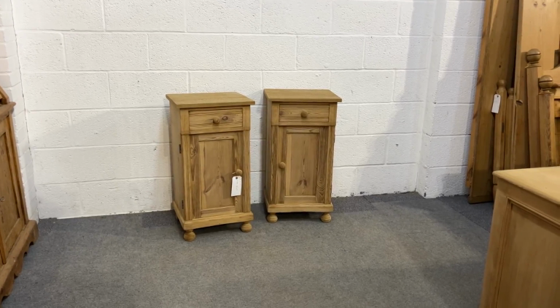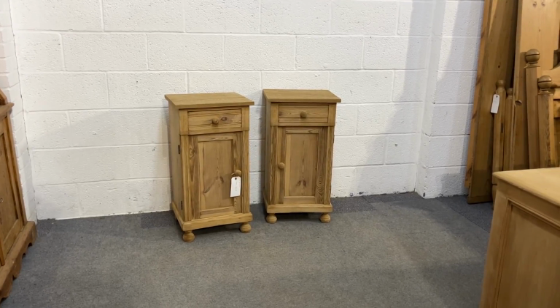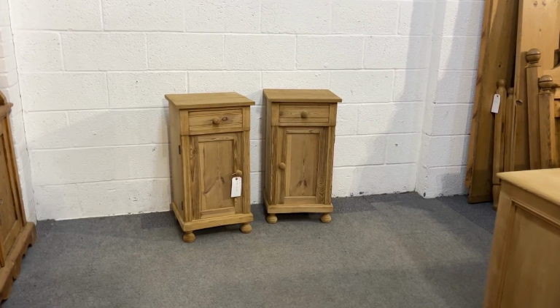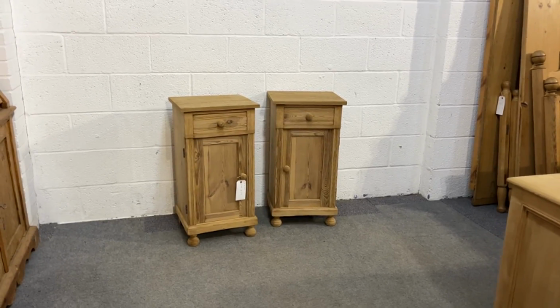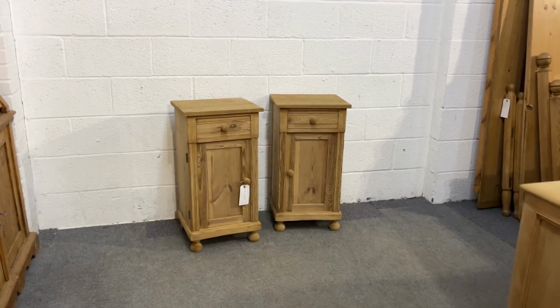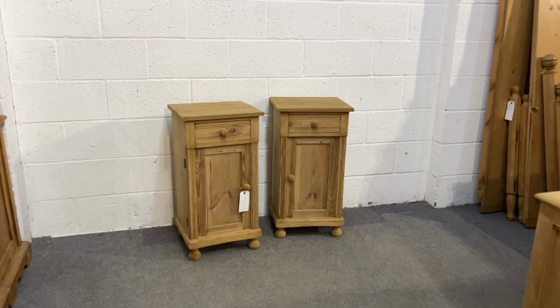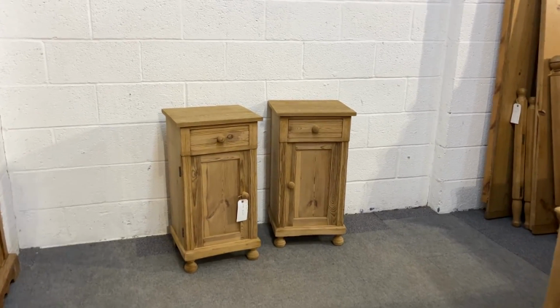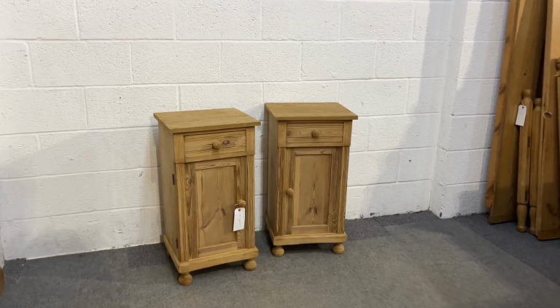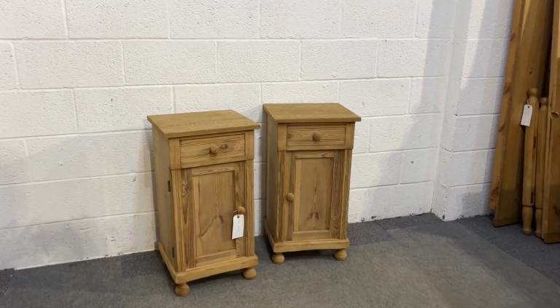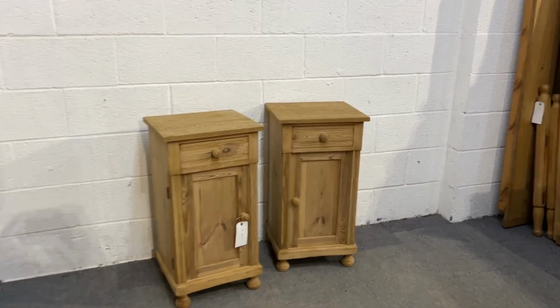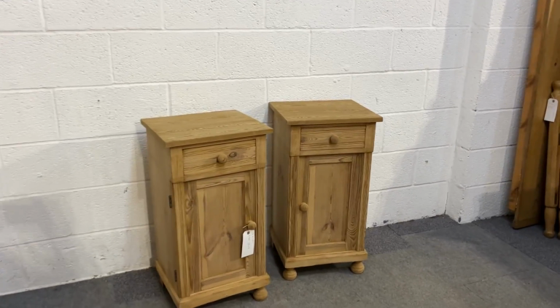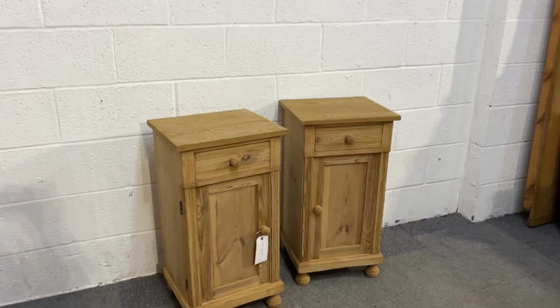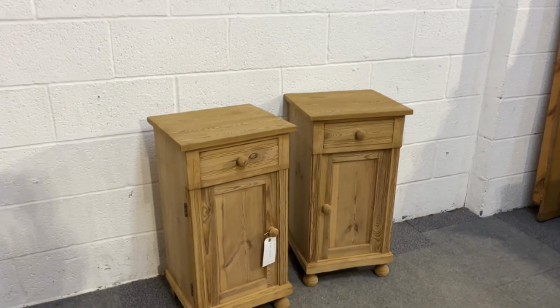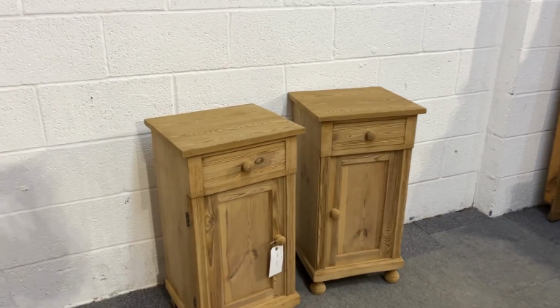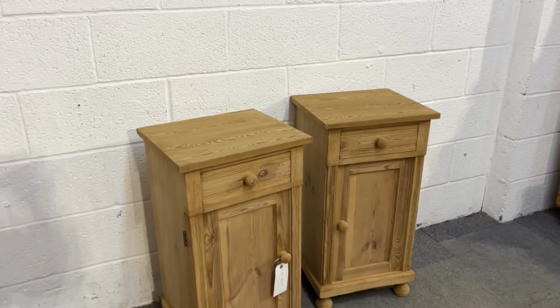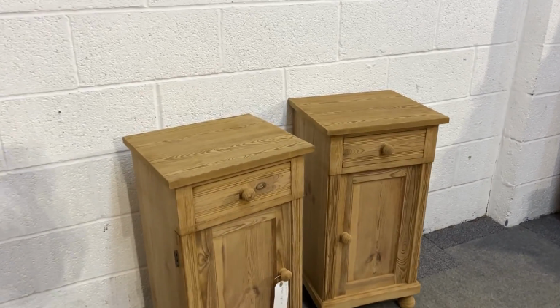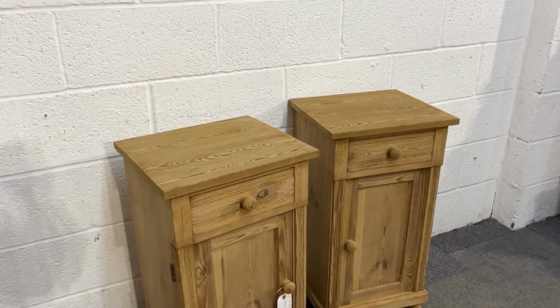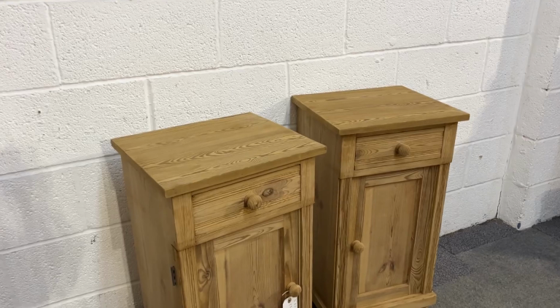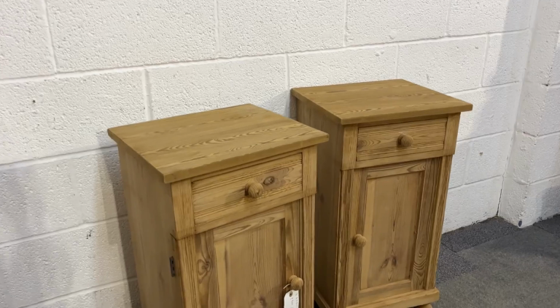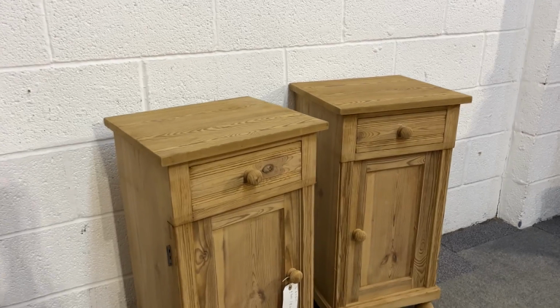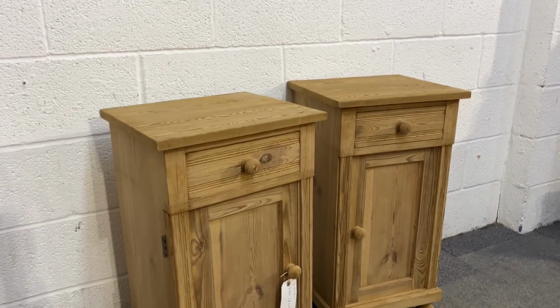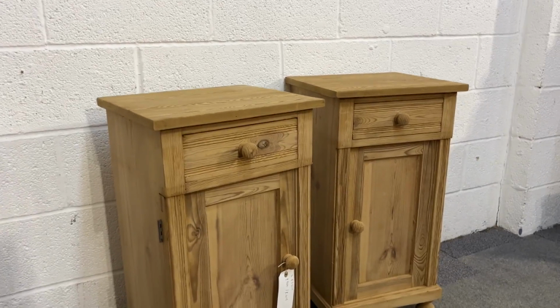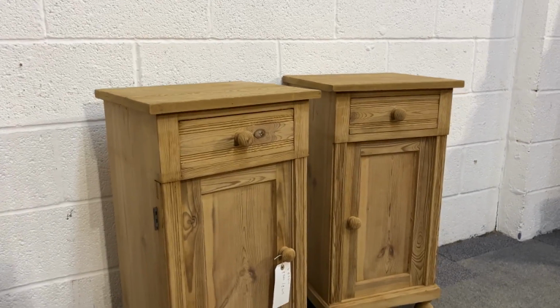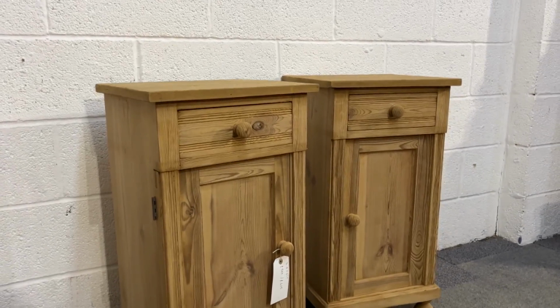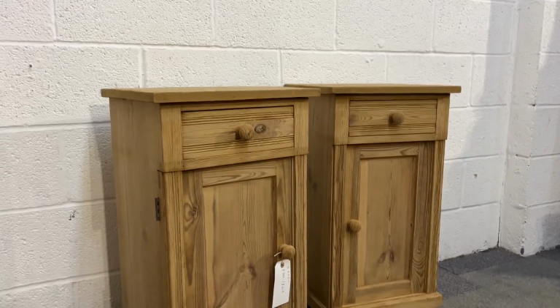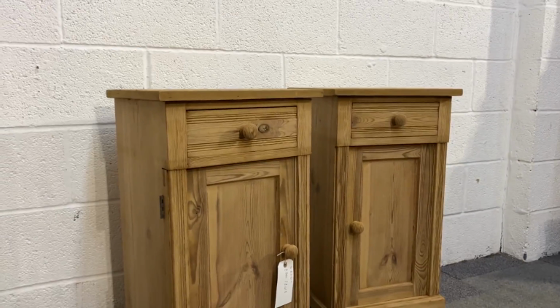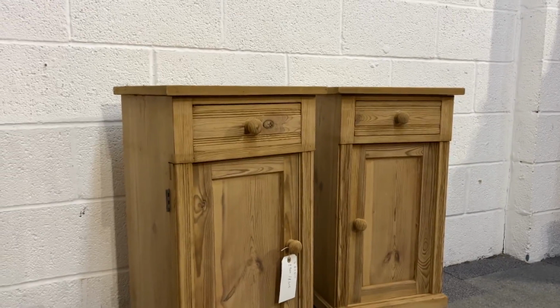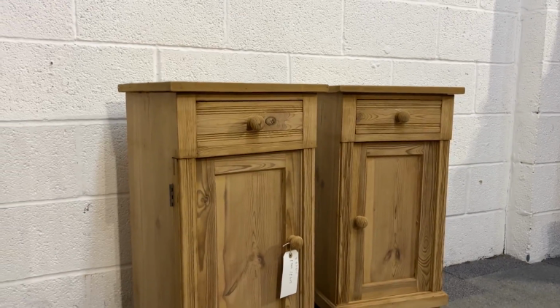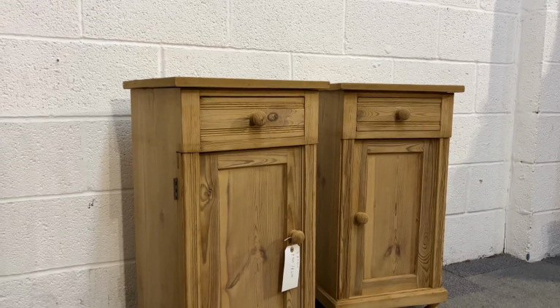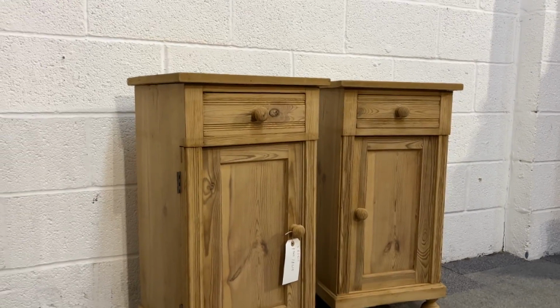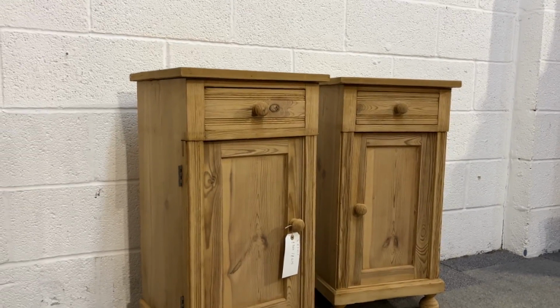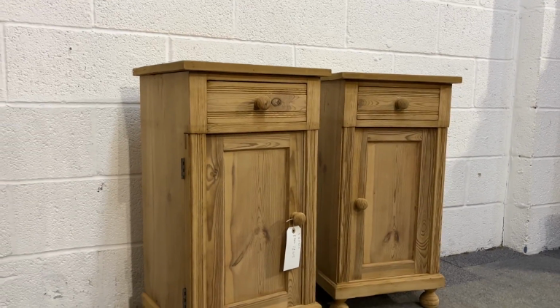Here's a pair of antique pine bedside cupboards we have for sale. They were made probably around about 1930.